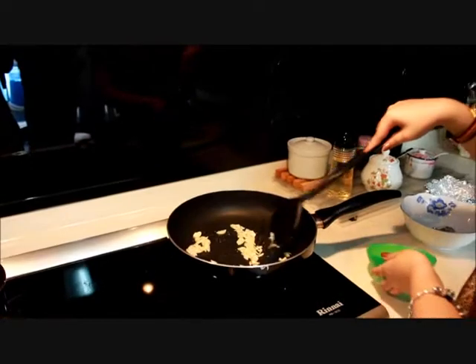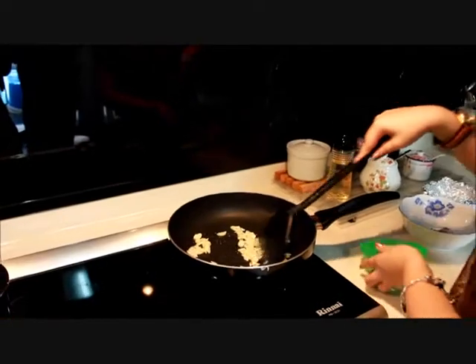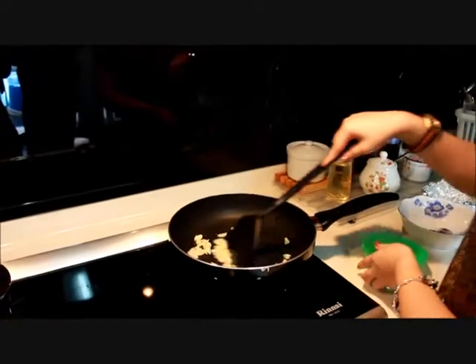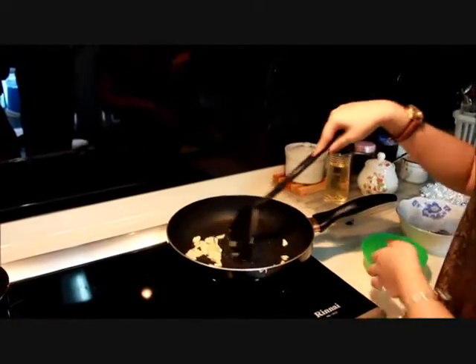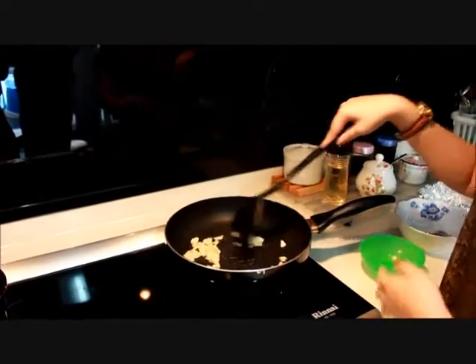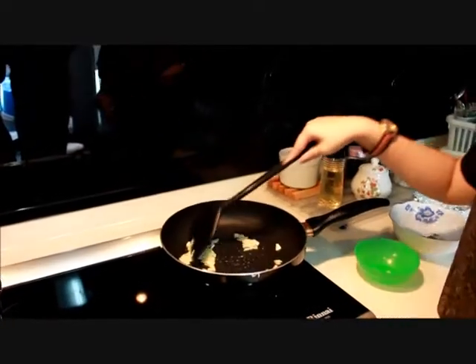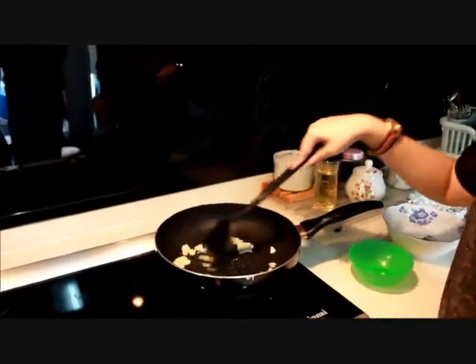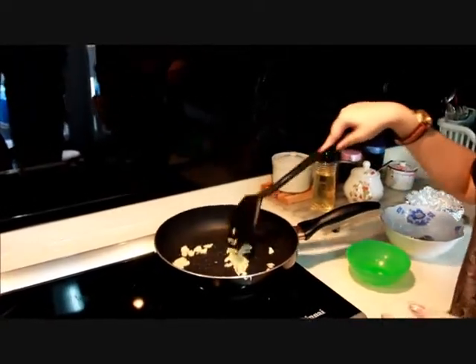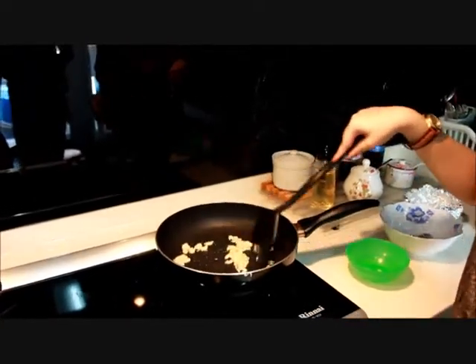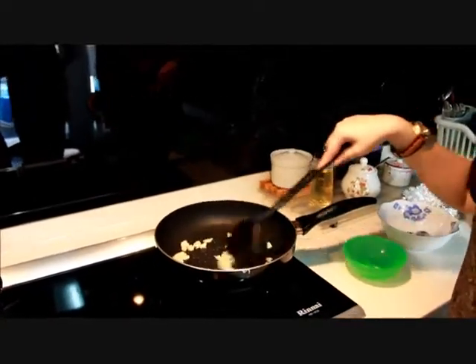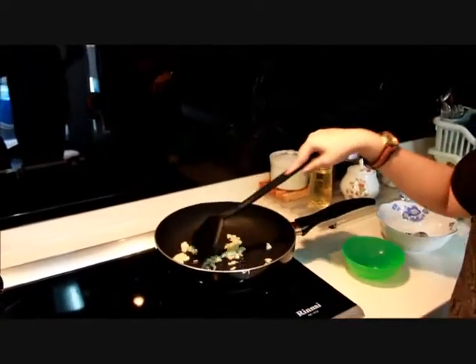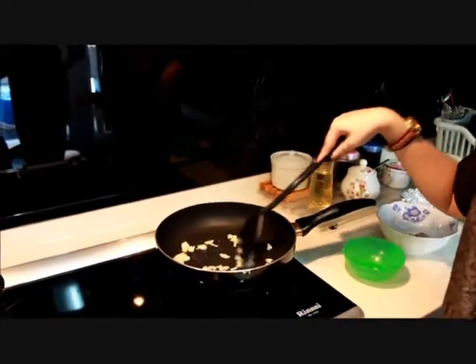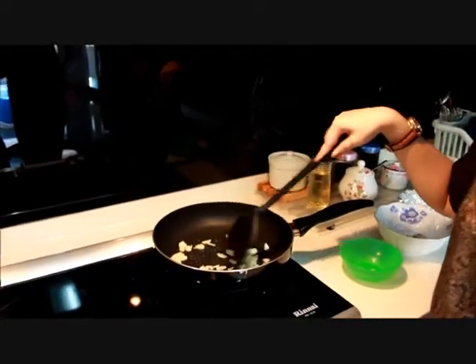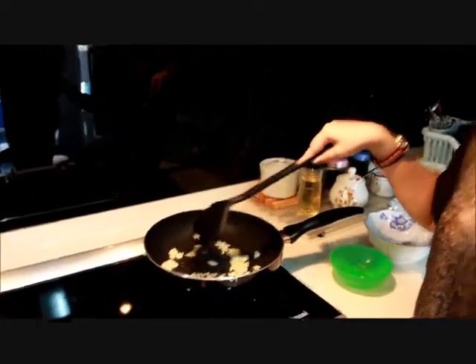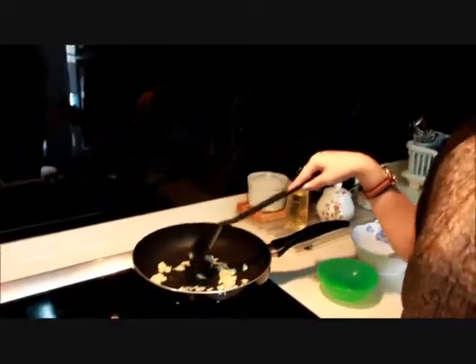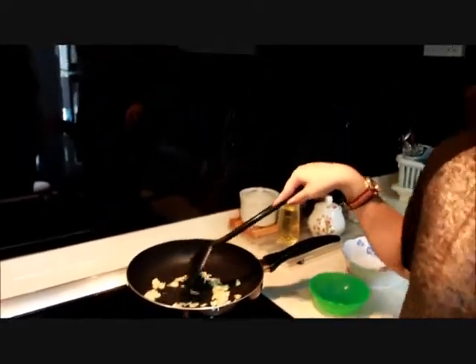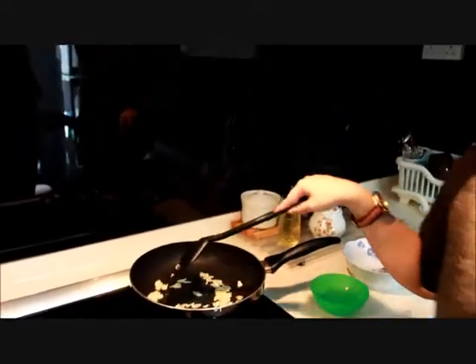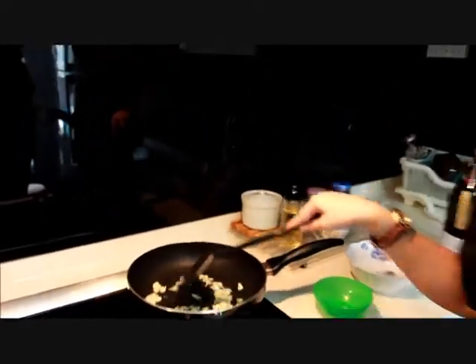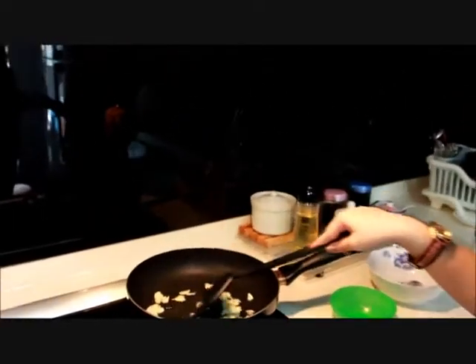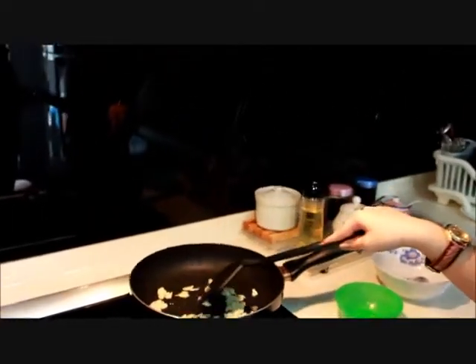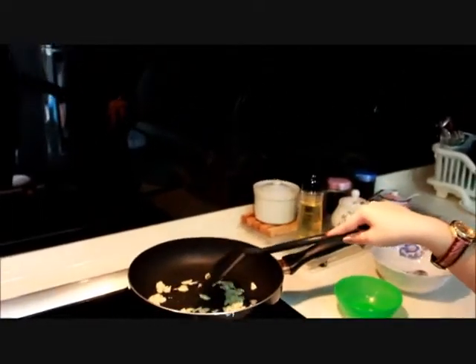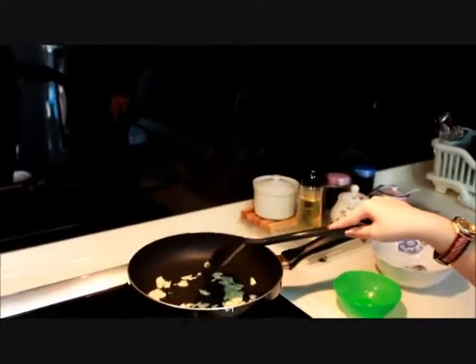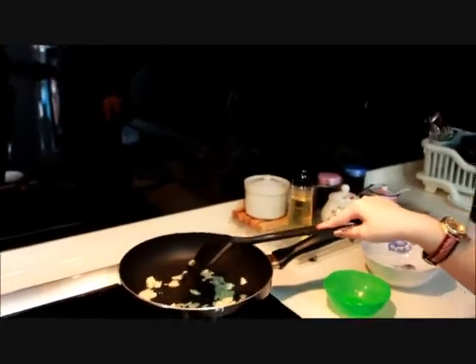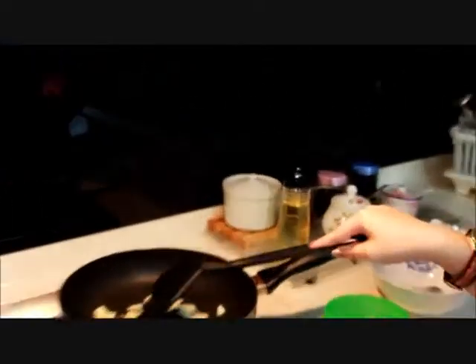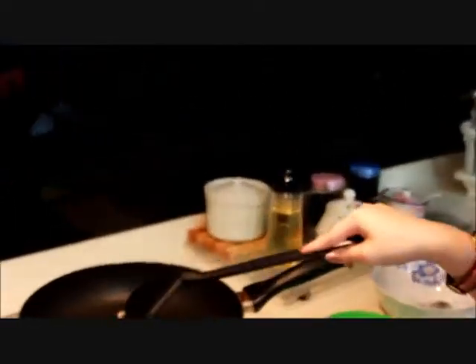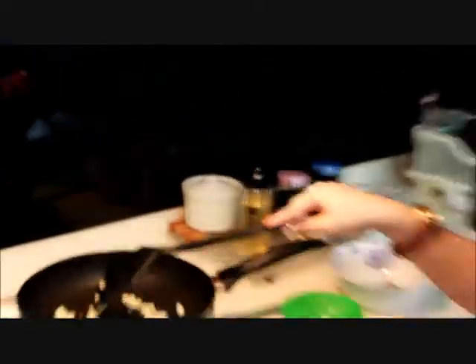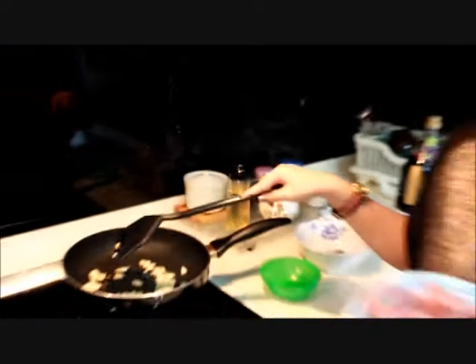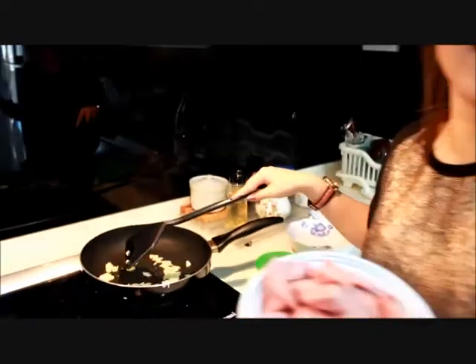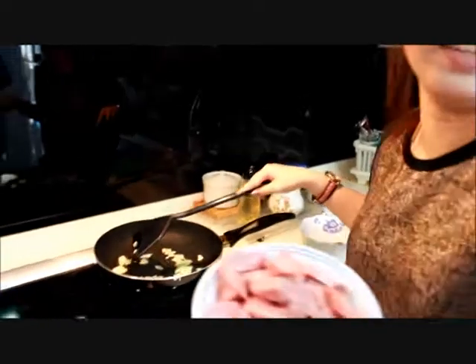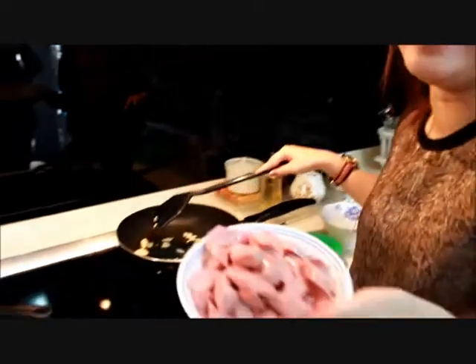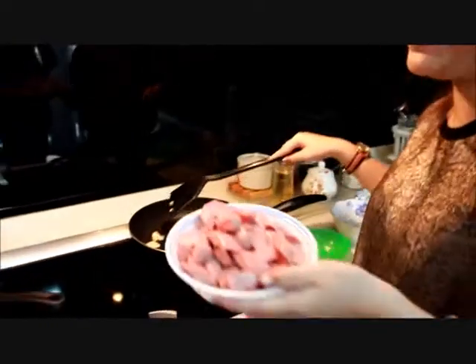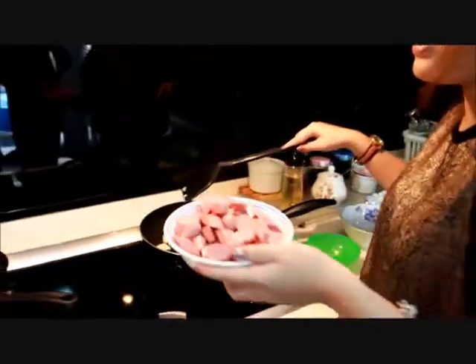And supposedly, like, bacon. But we don't have bacon, so we use sausage. I'm going to heat it up.